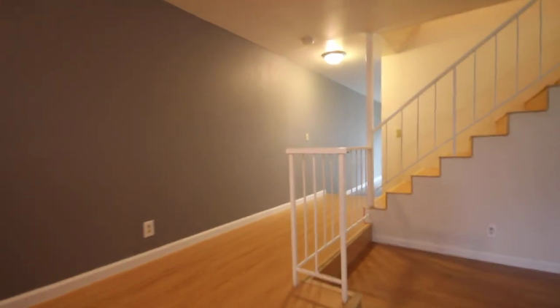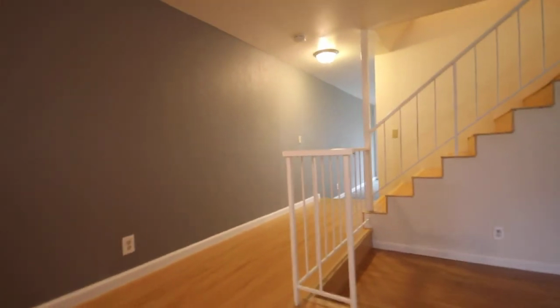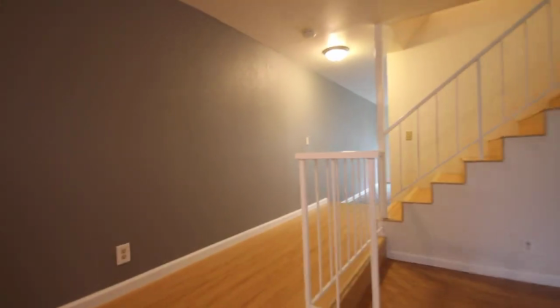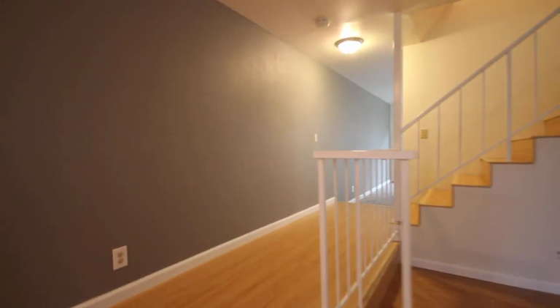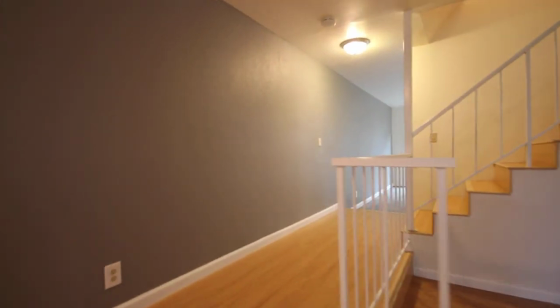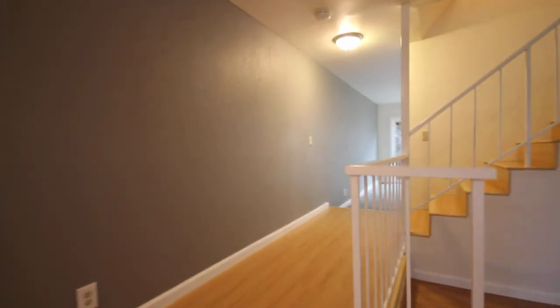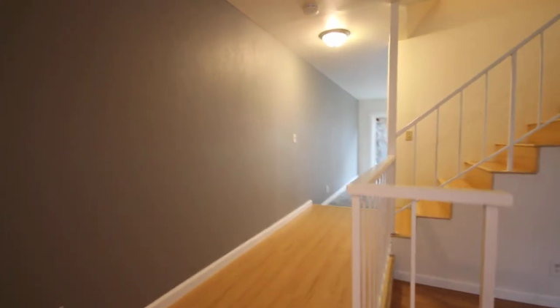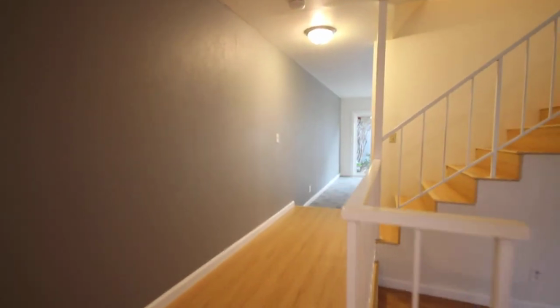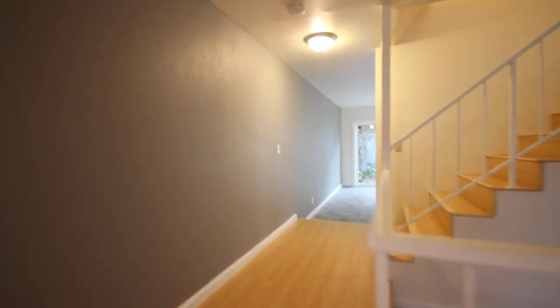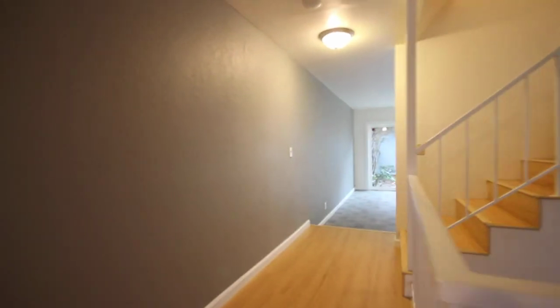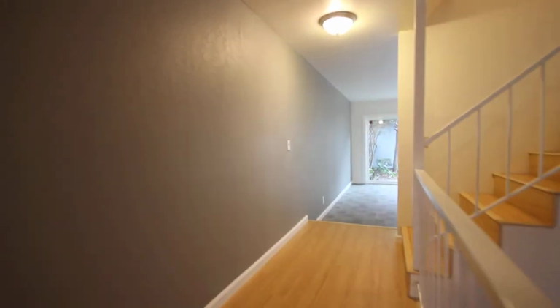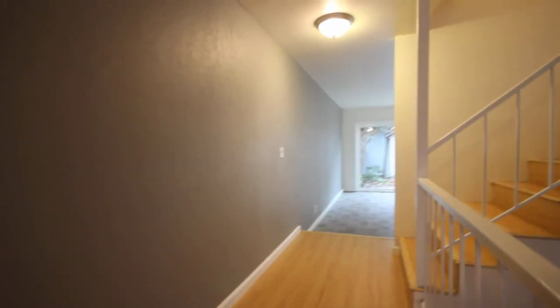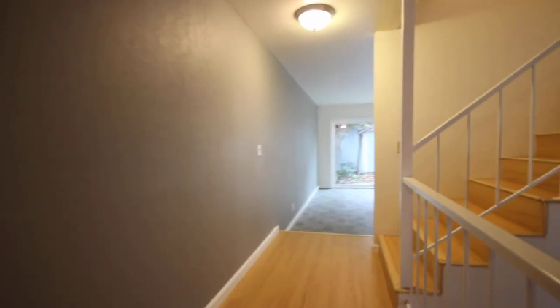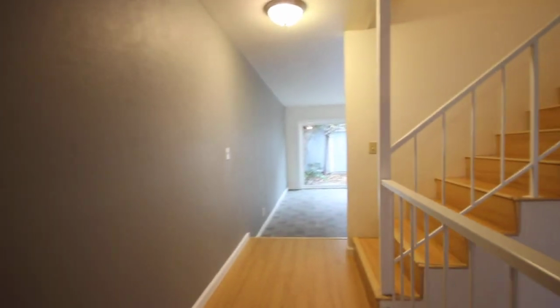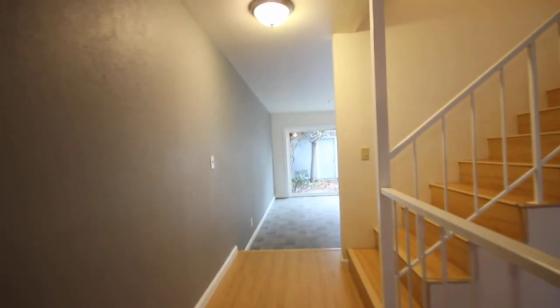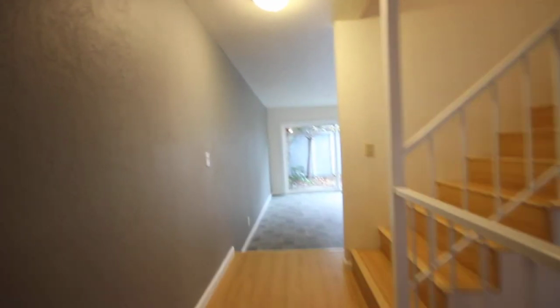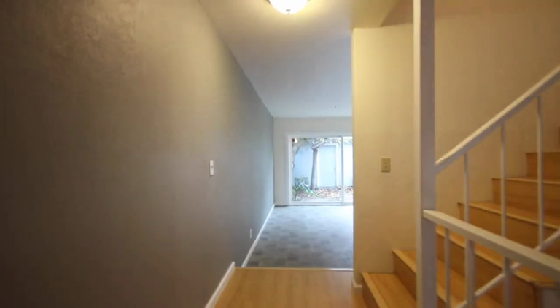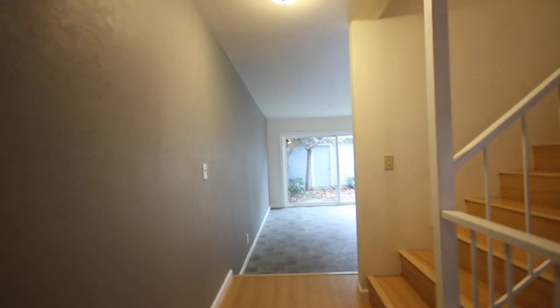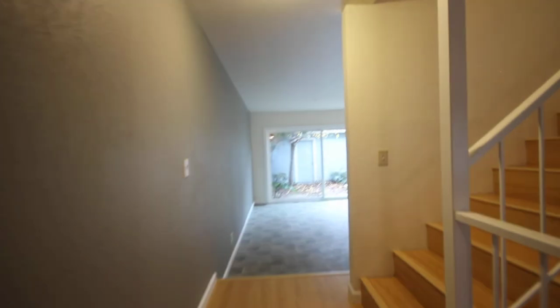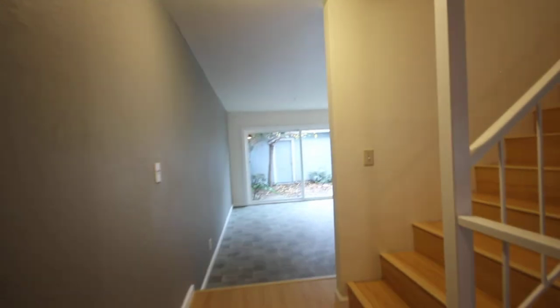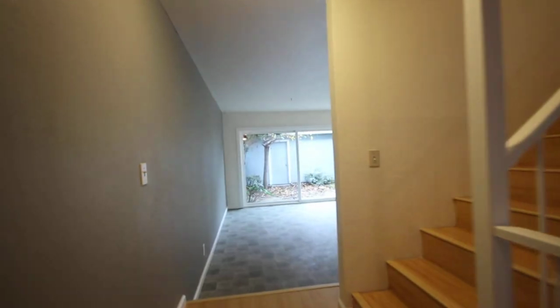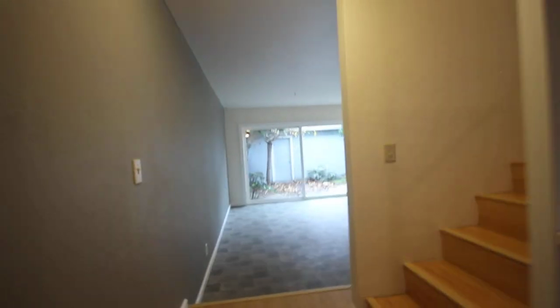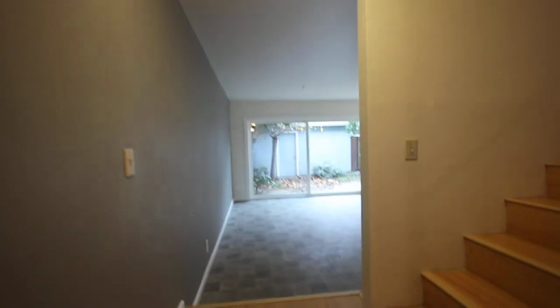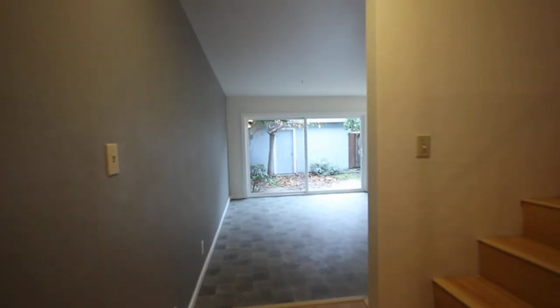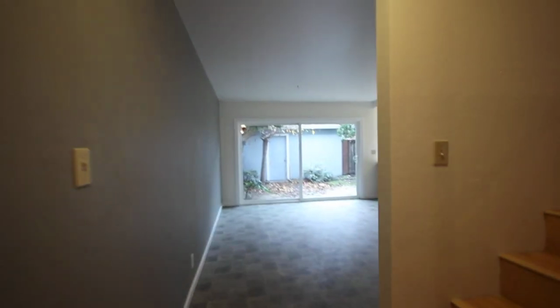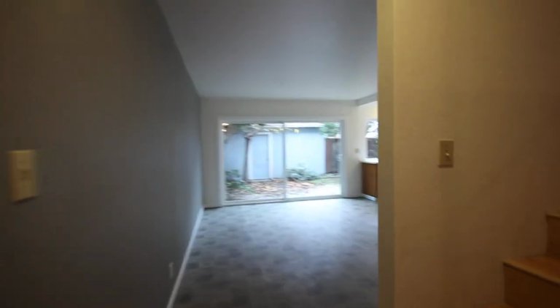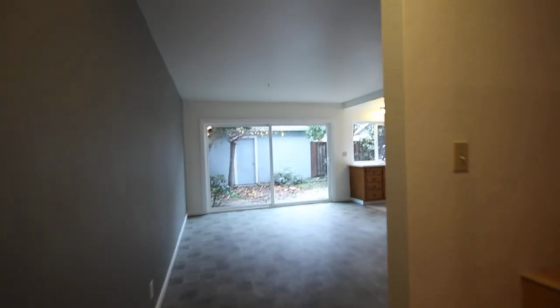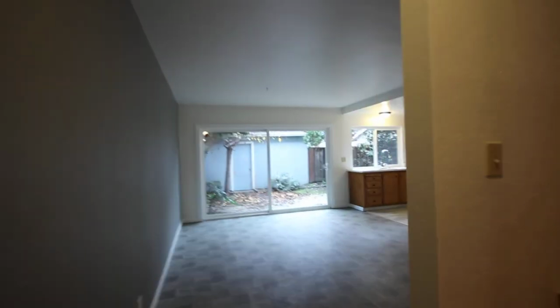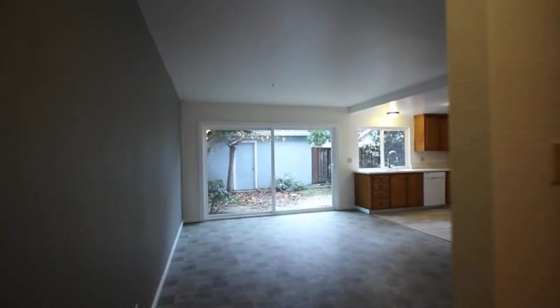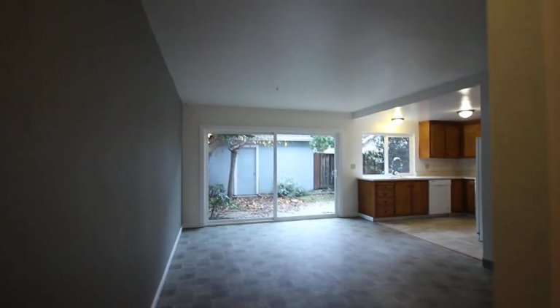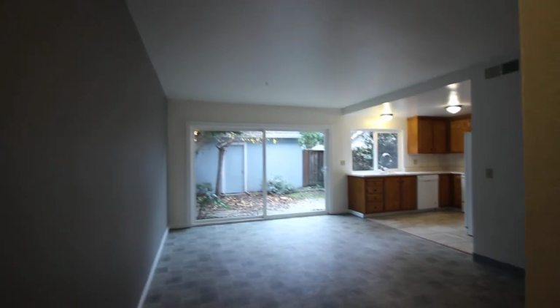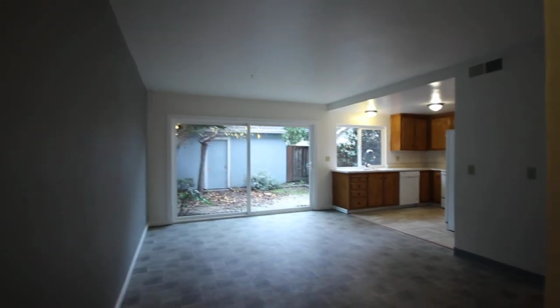I want to get this video shot so we can get the ad posted right away, but it's a little bit overcast today, which is part of the reason why it's a little bit dark in here.